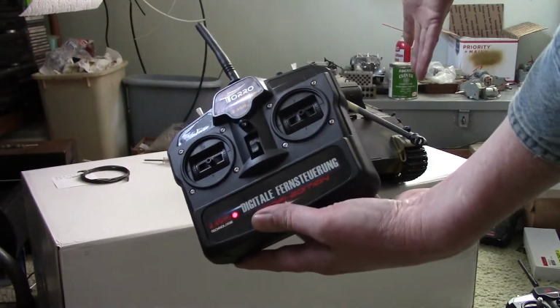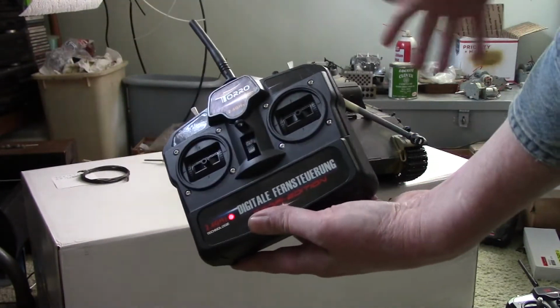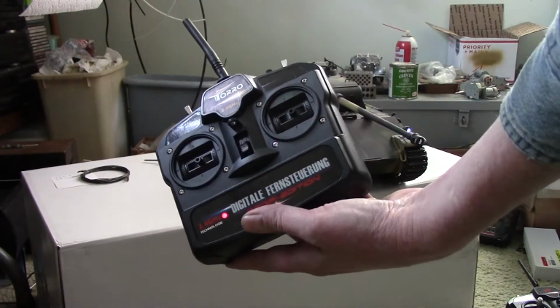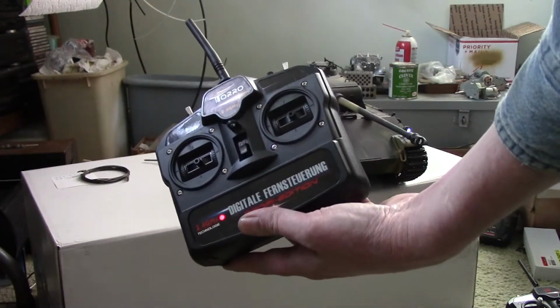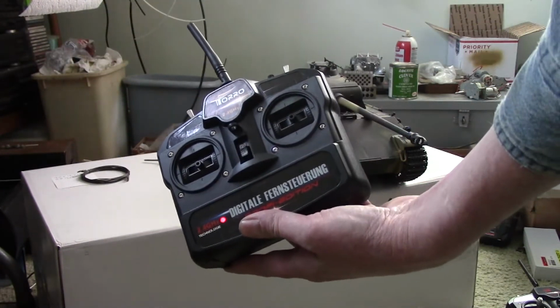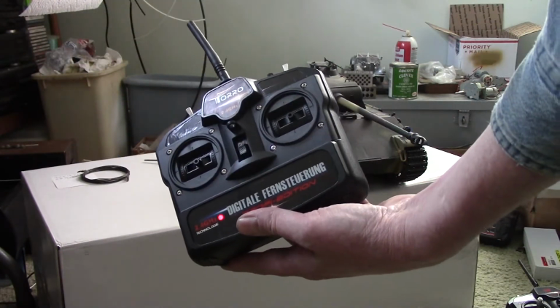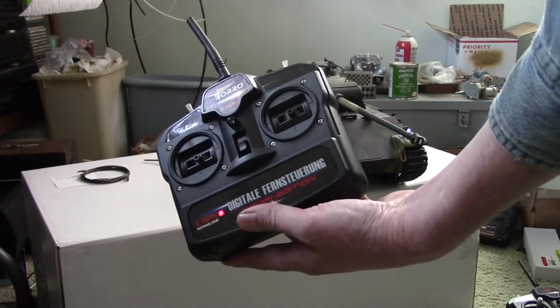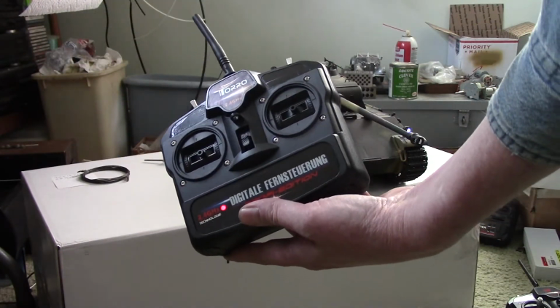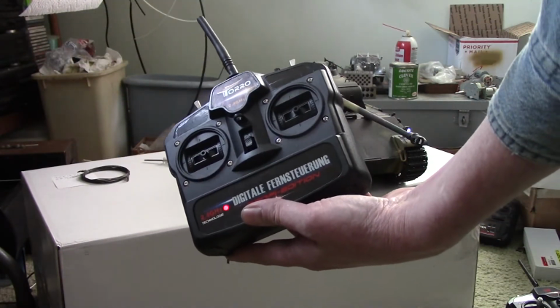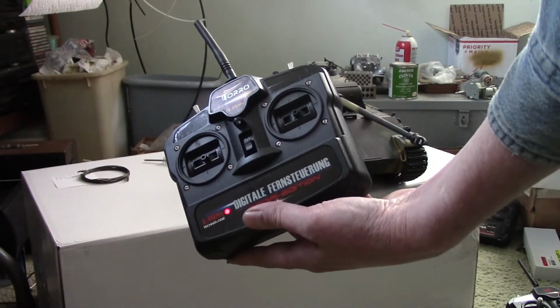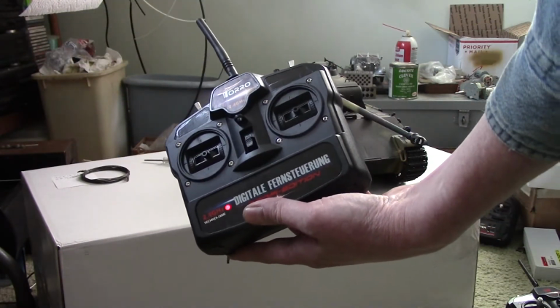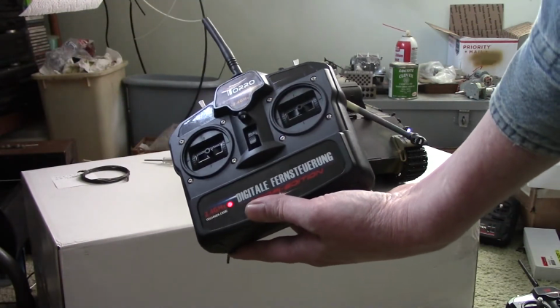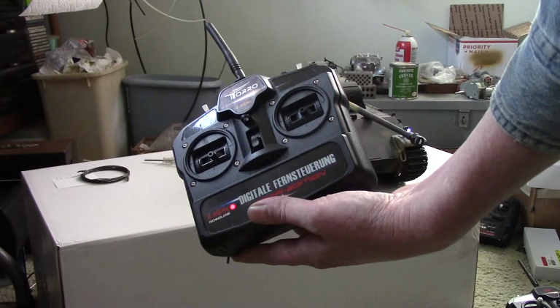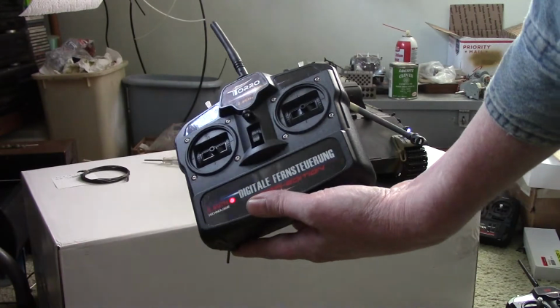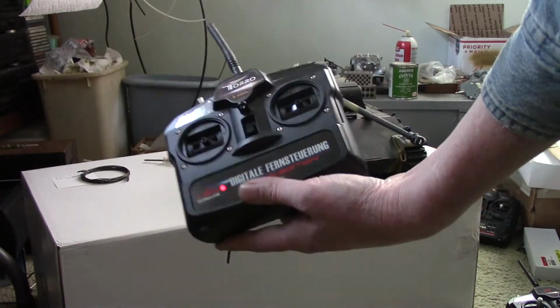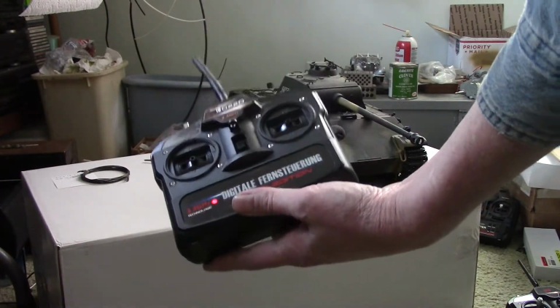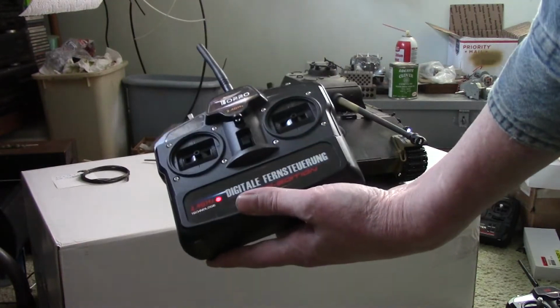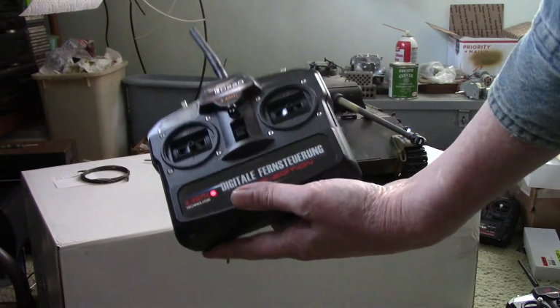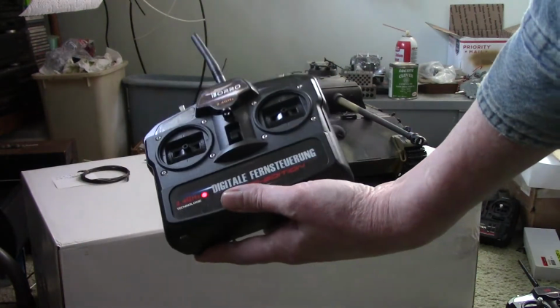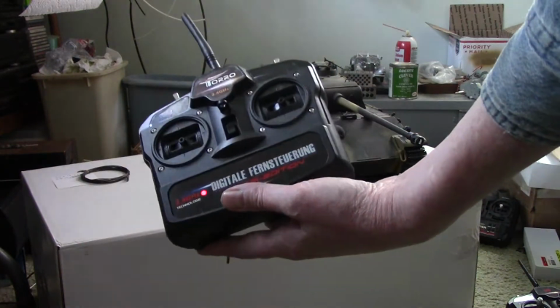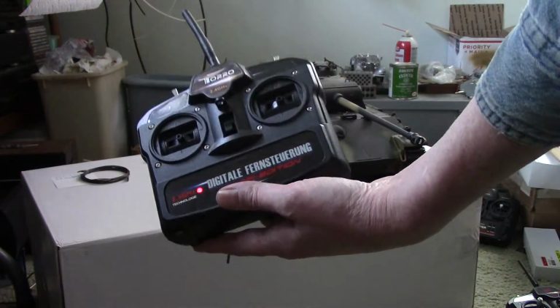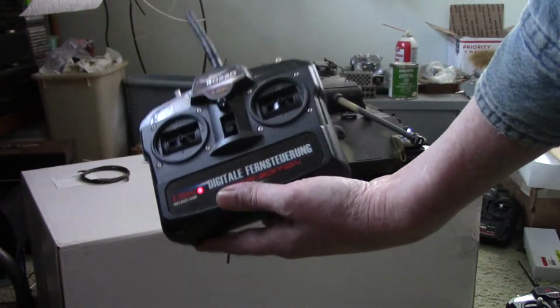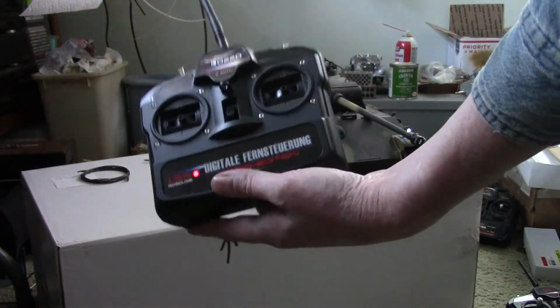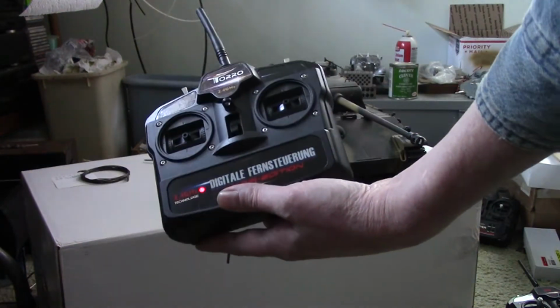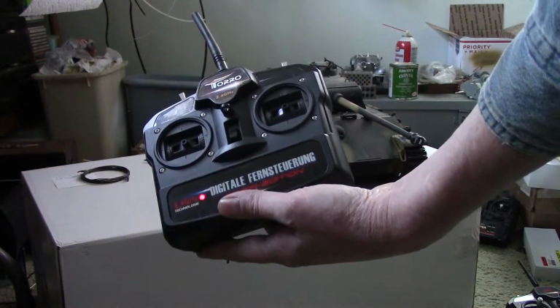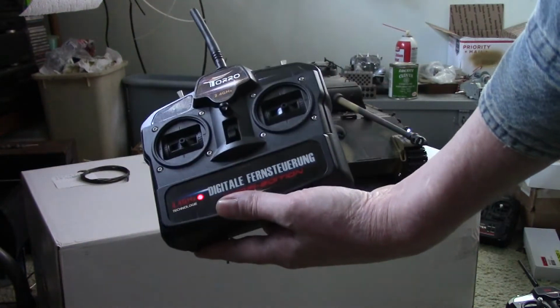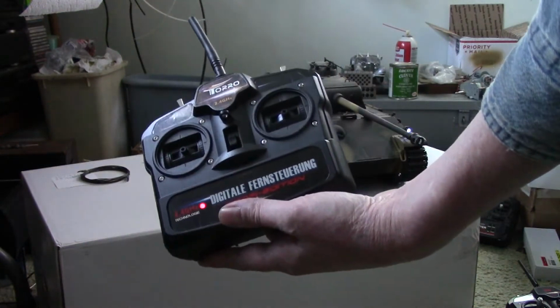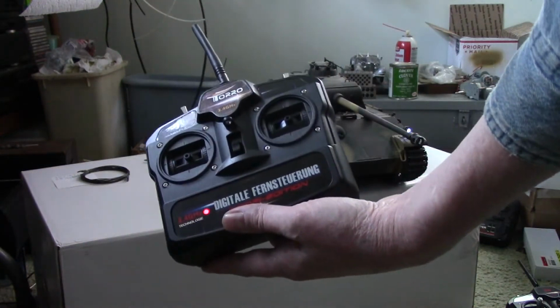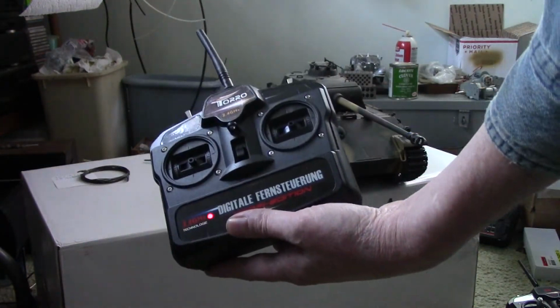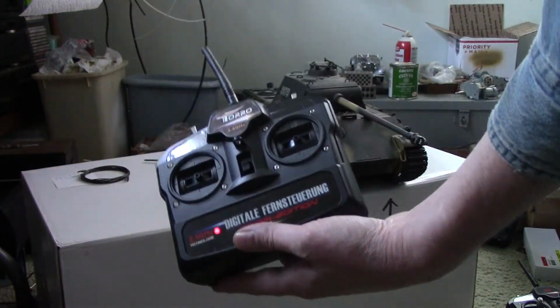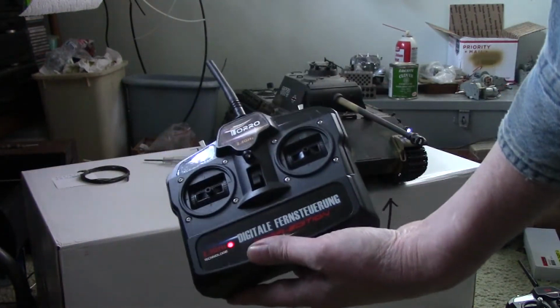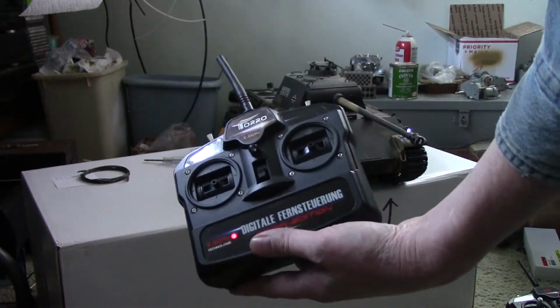Starts right up. This transmitter is now bound and you won't have to do that again for this tank.